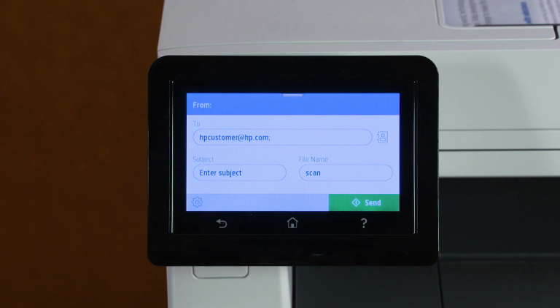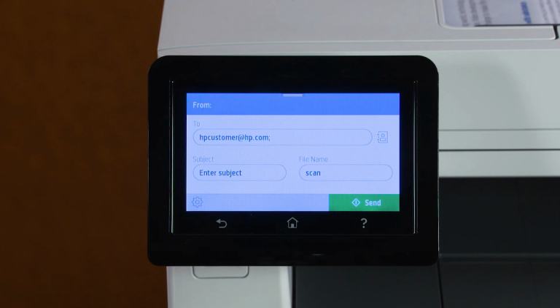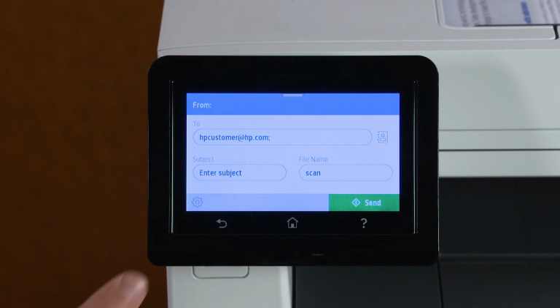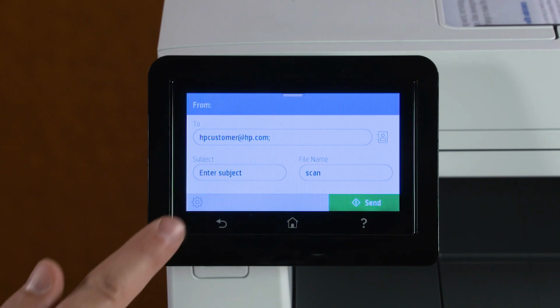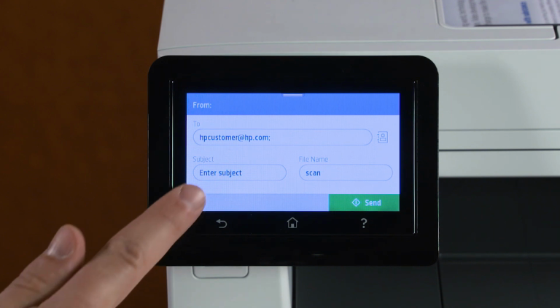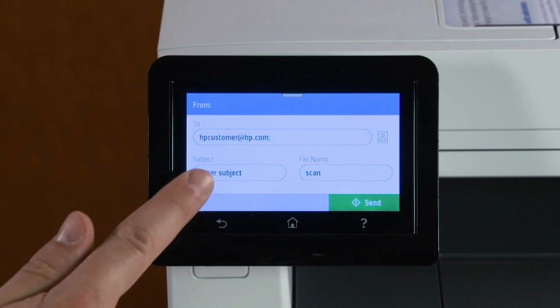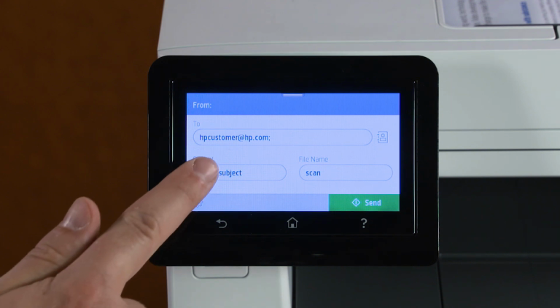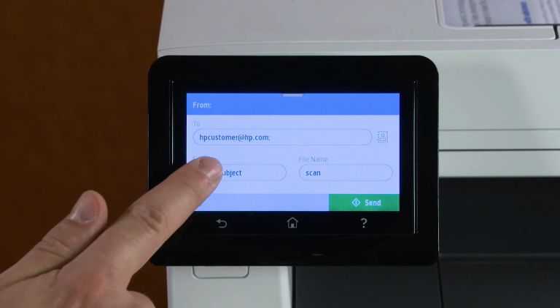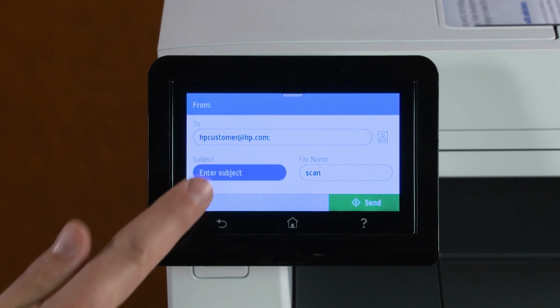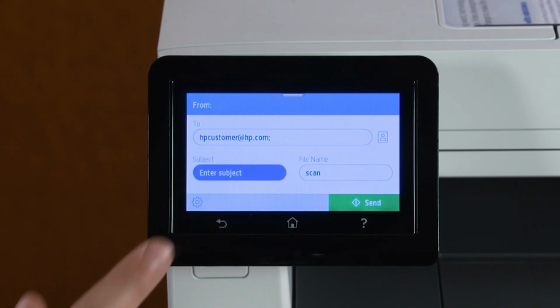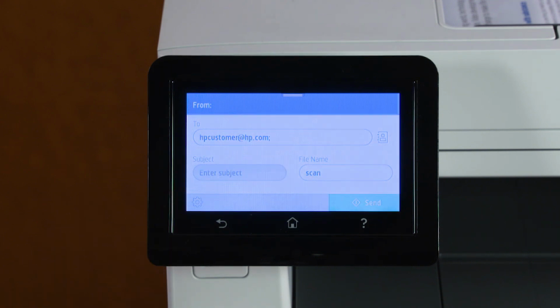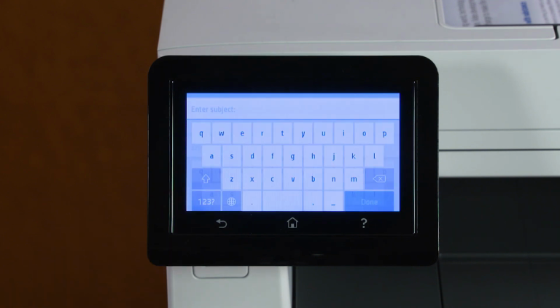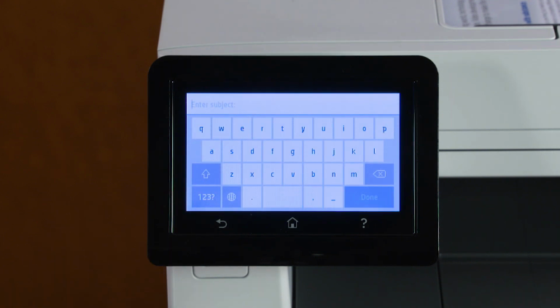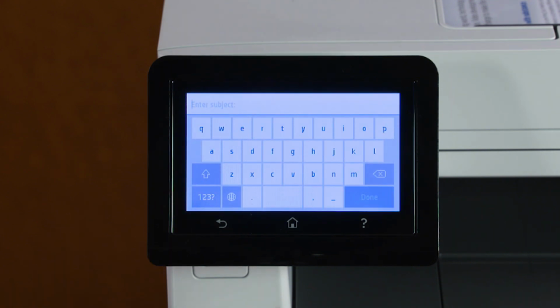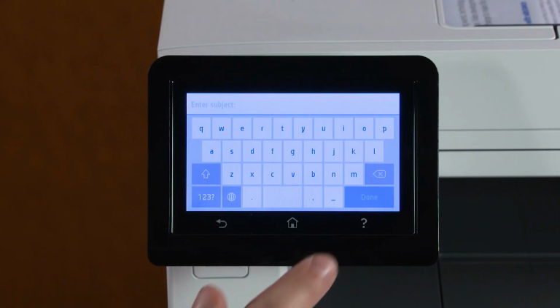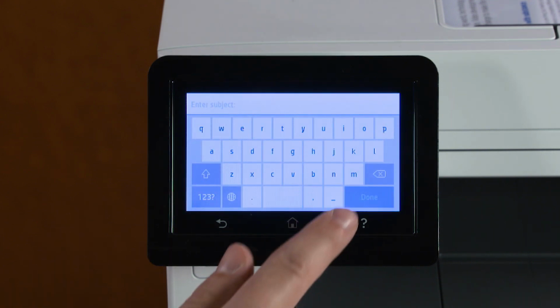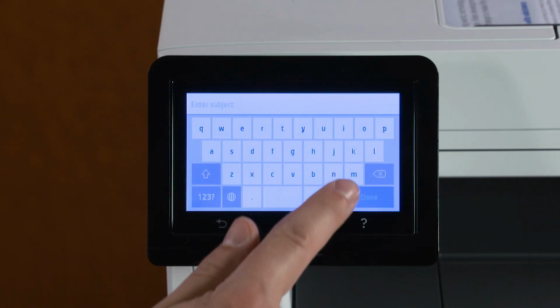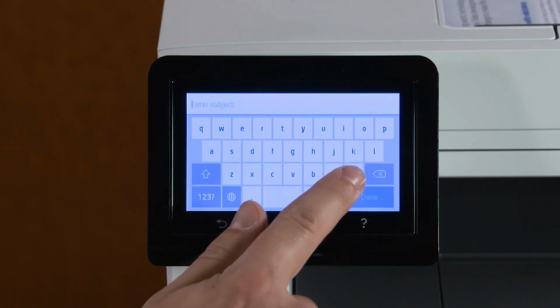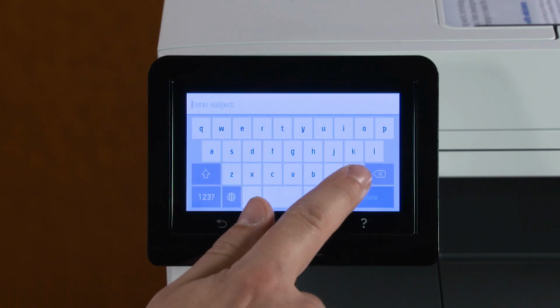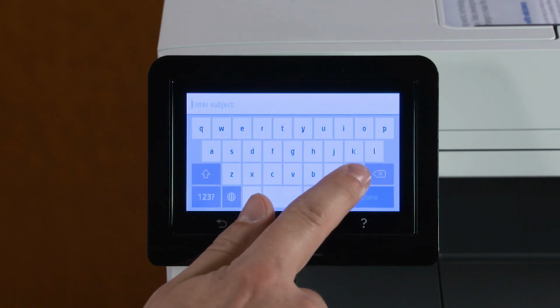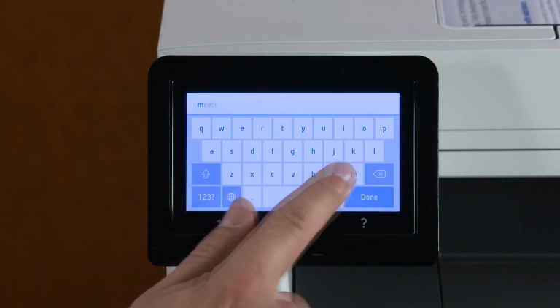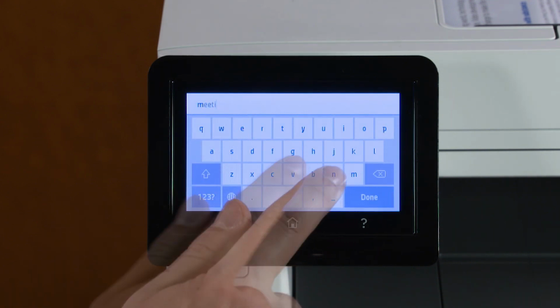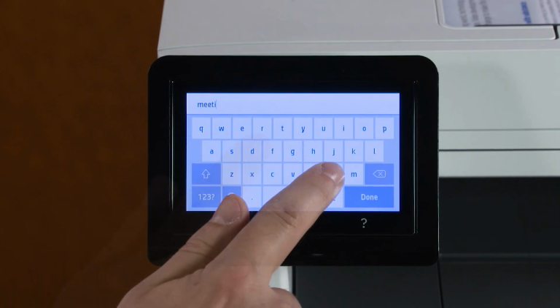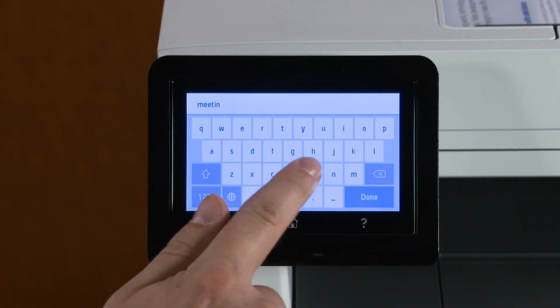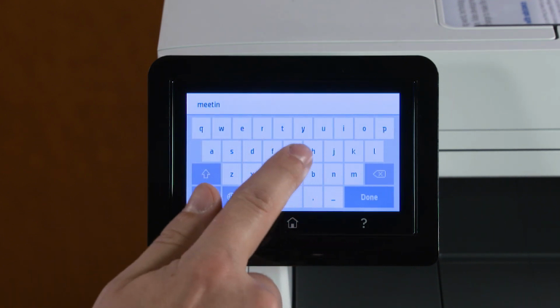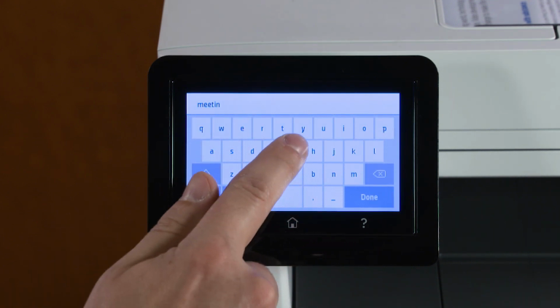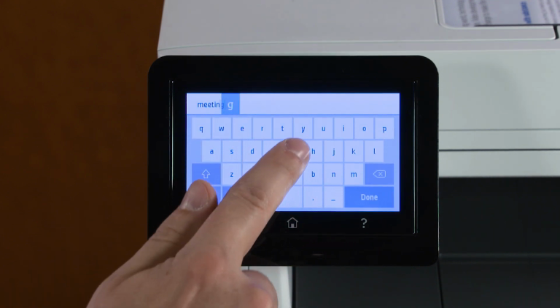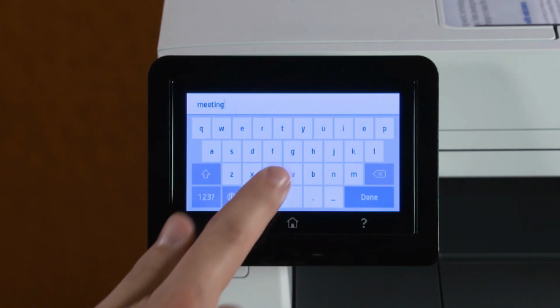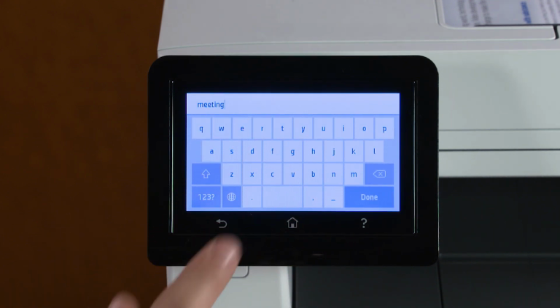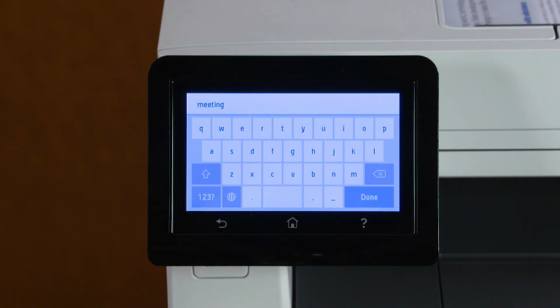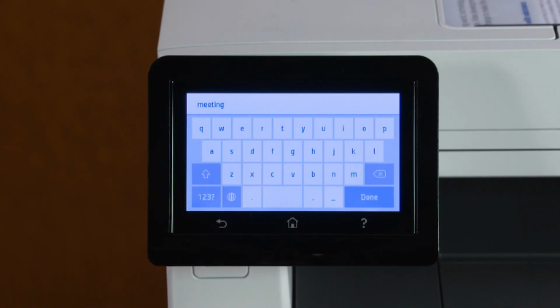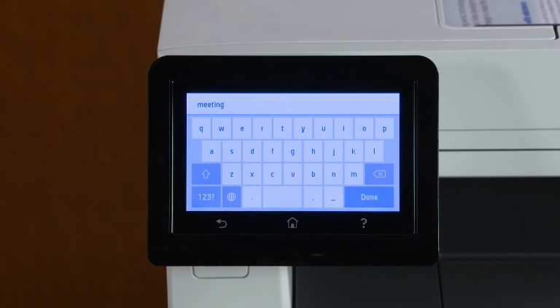Touch Subject. Enter a subject line, and then touch Done.